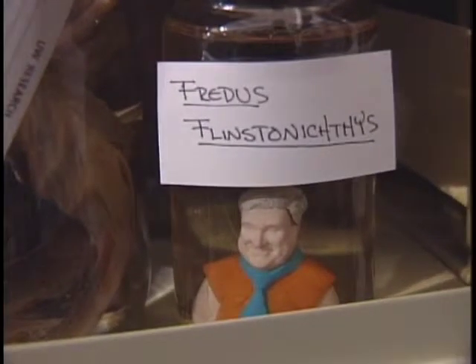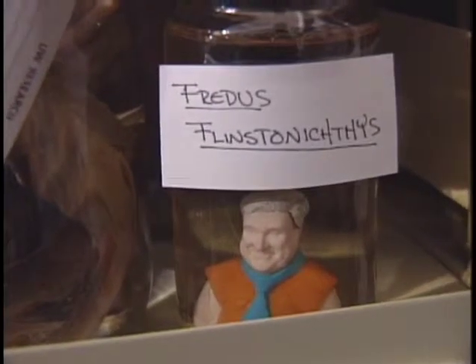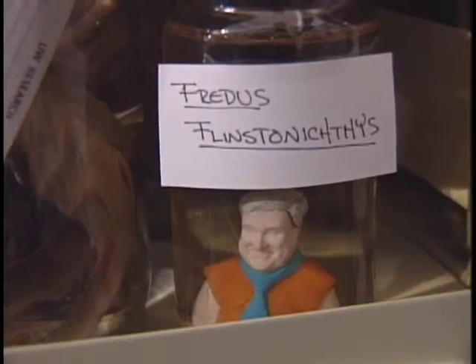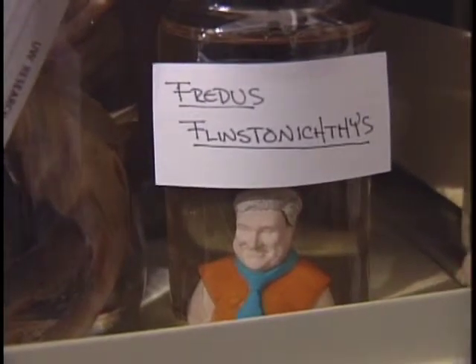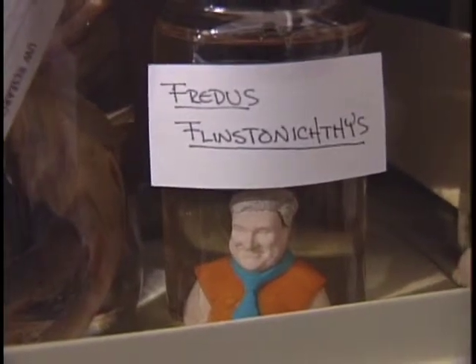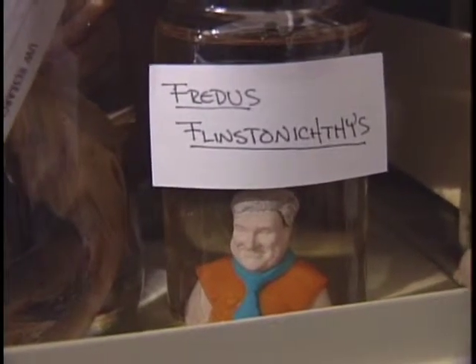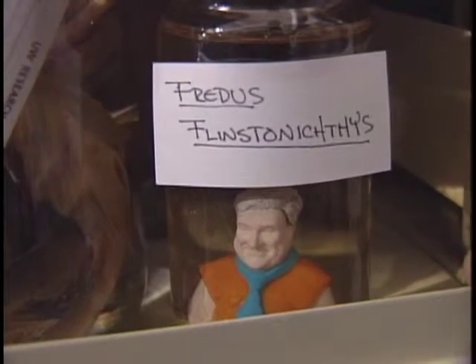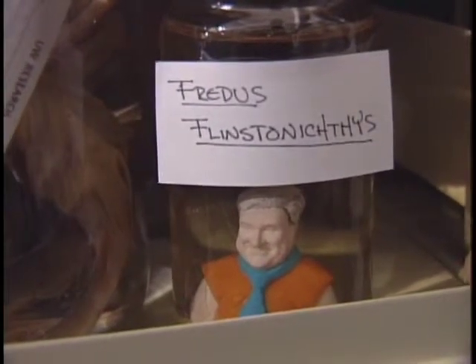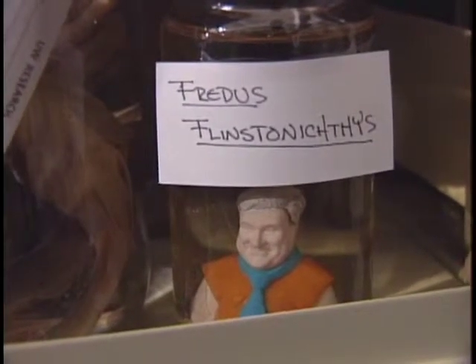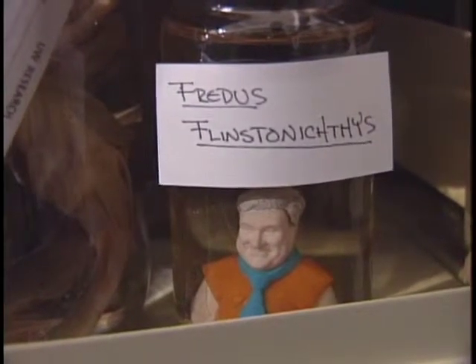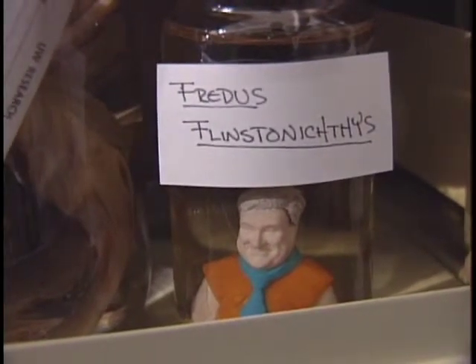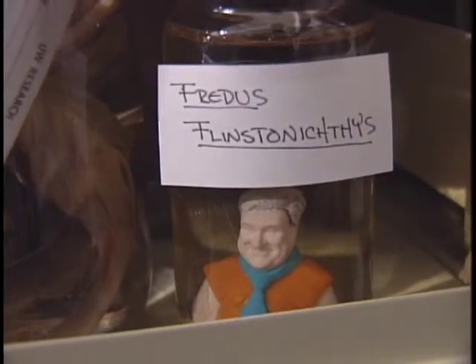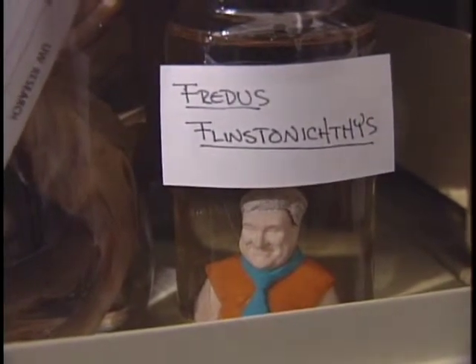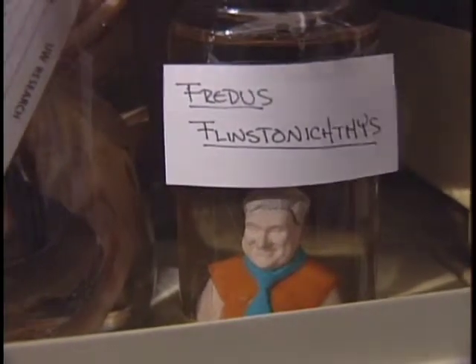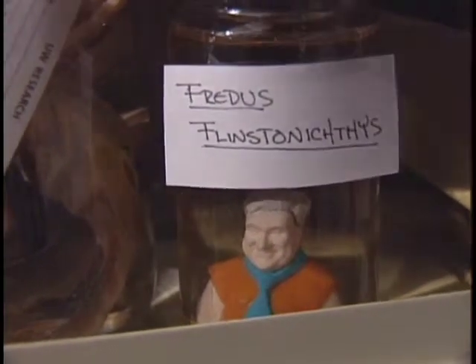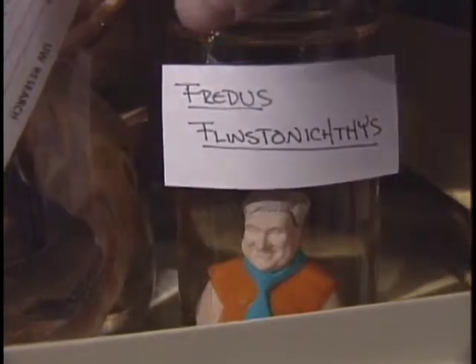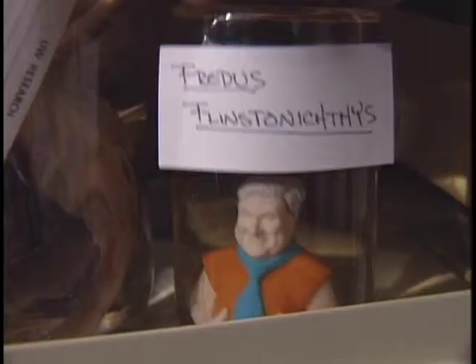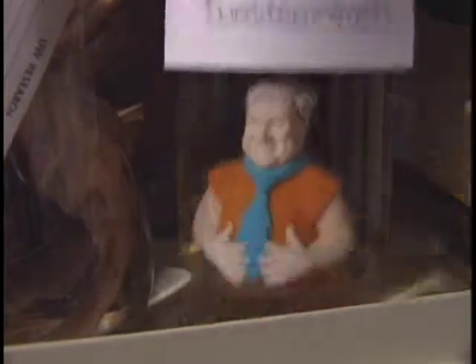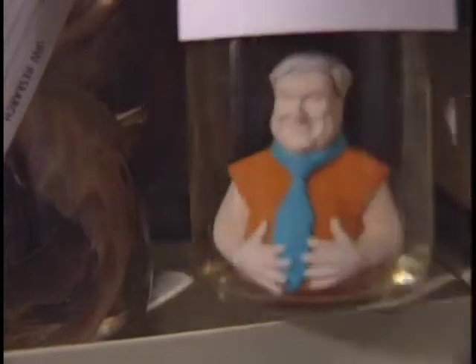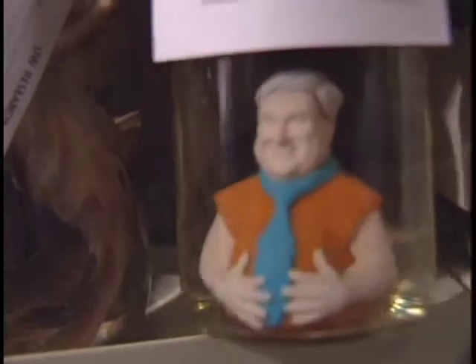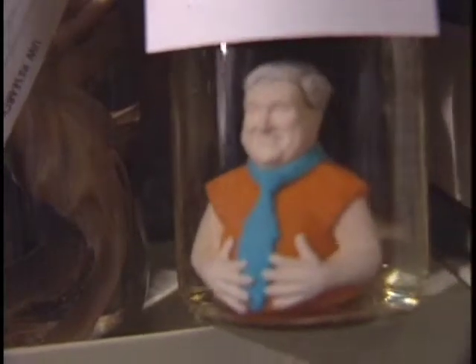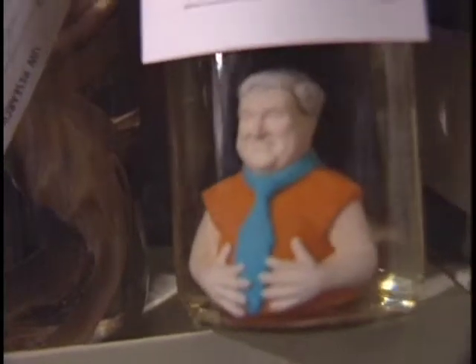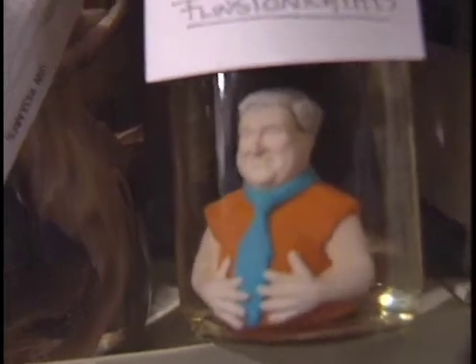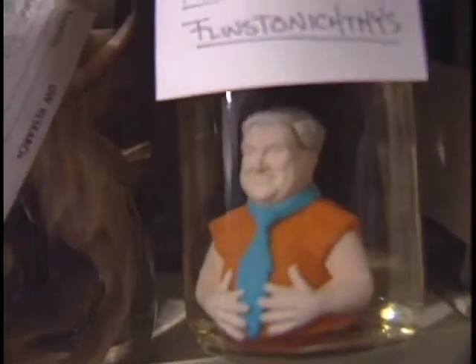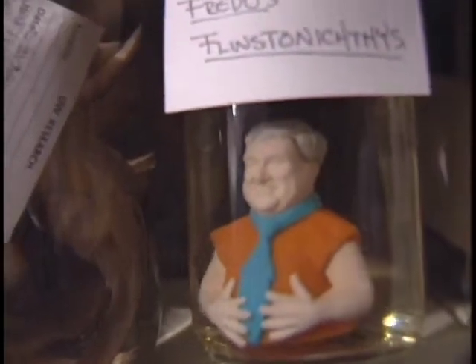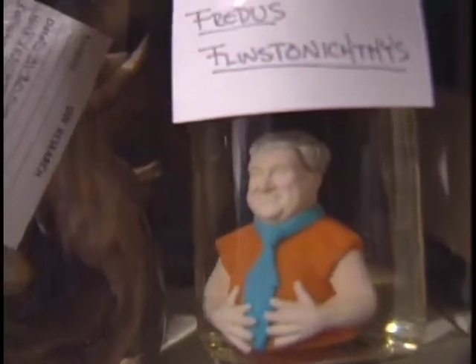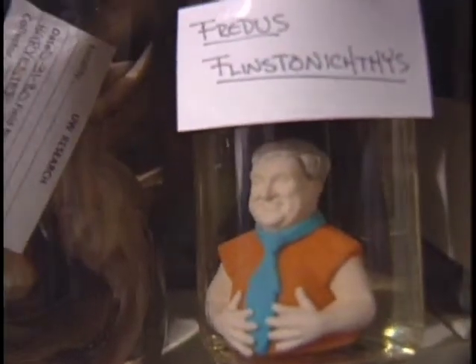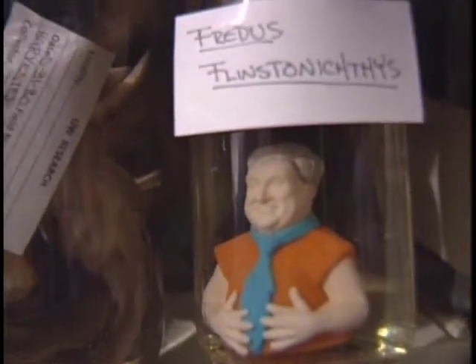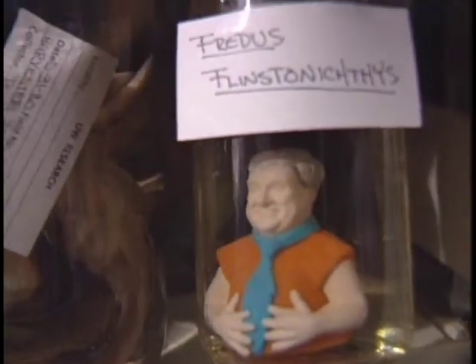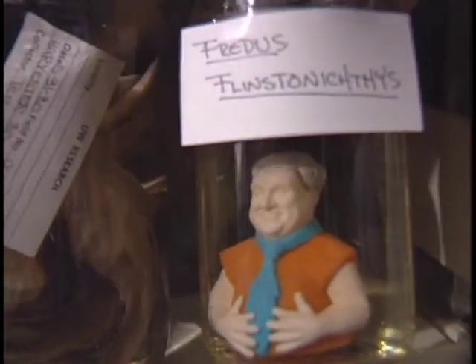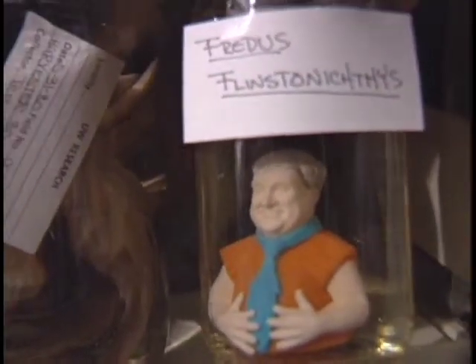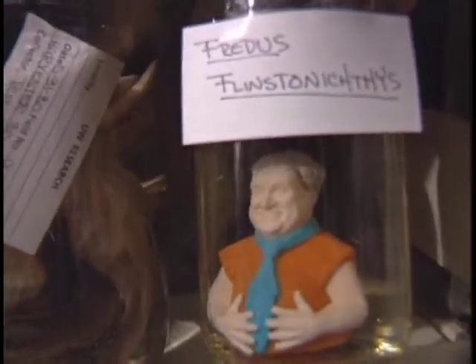Wait a minute, what's this here? We found our most valued specimen. Well, these specimens are old. Yeah, I told you they're old.